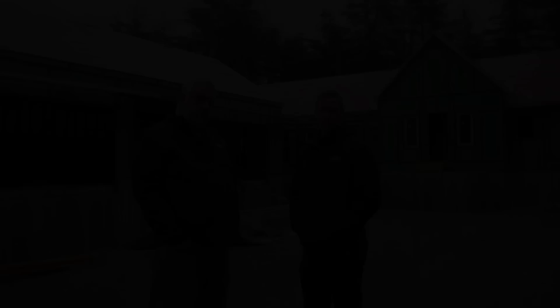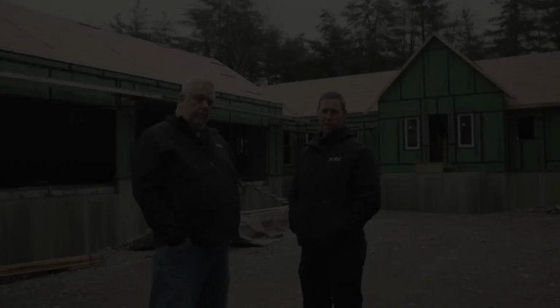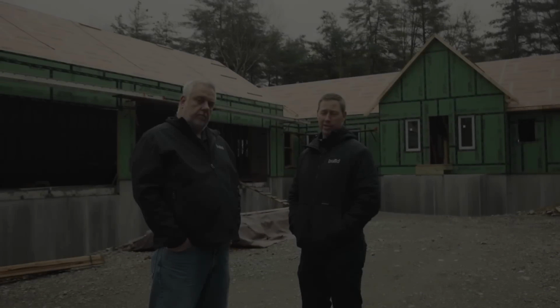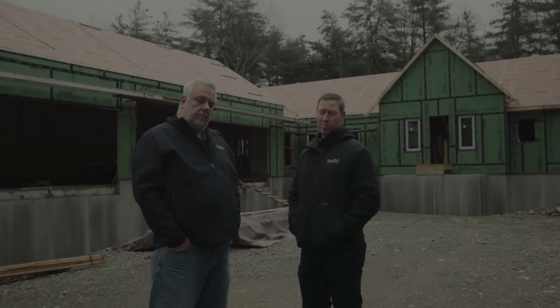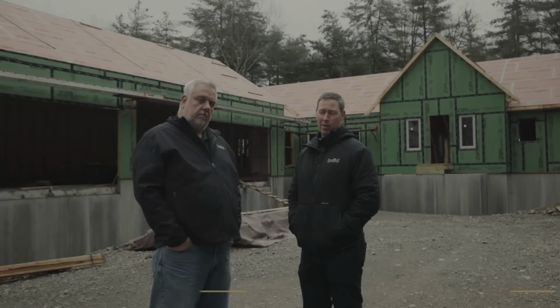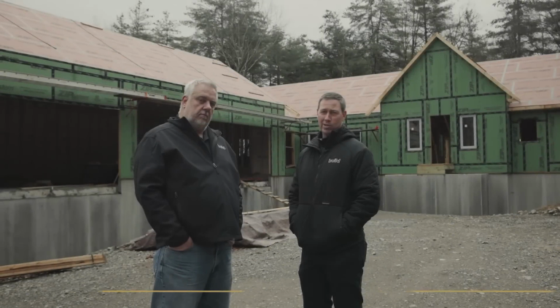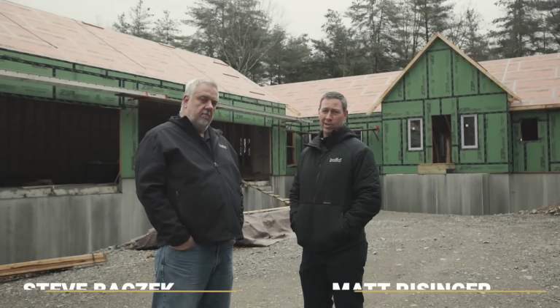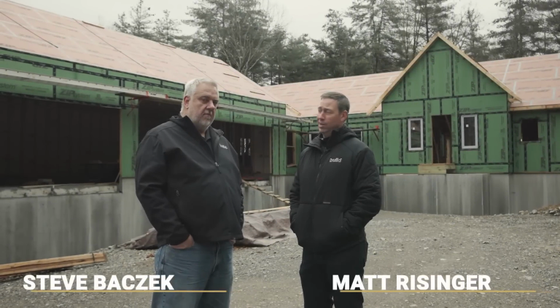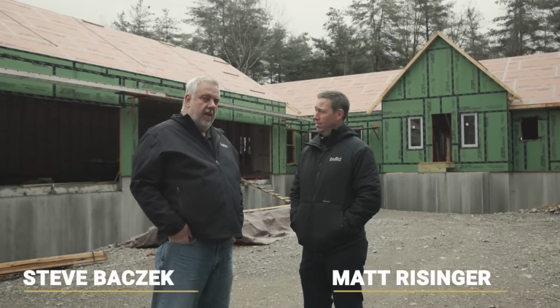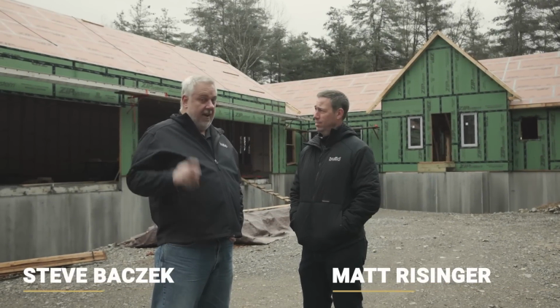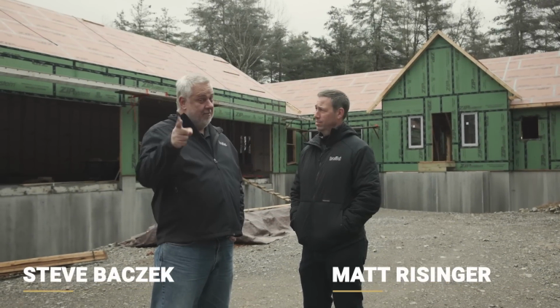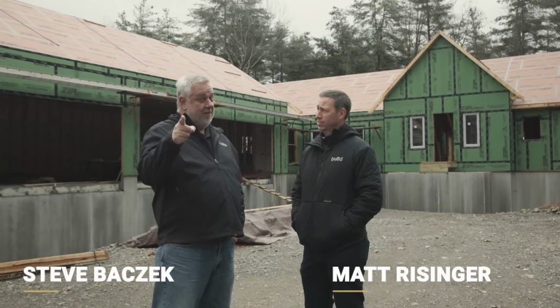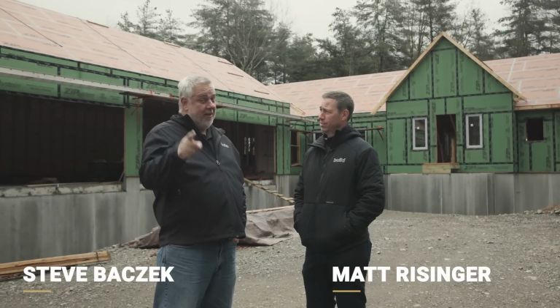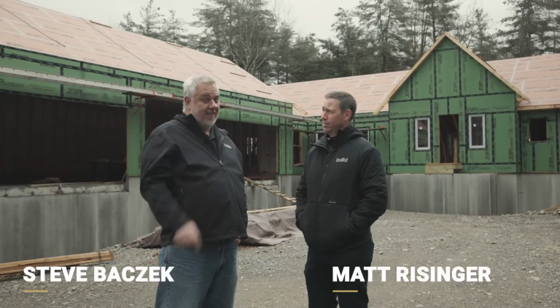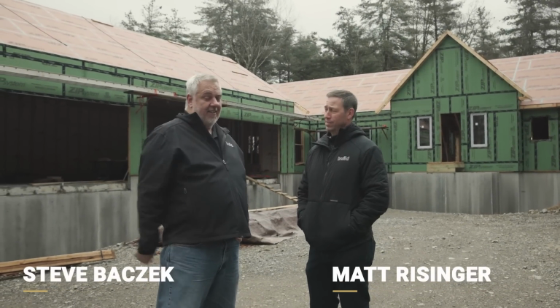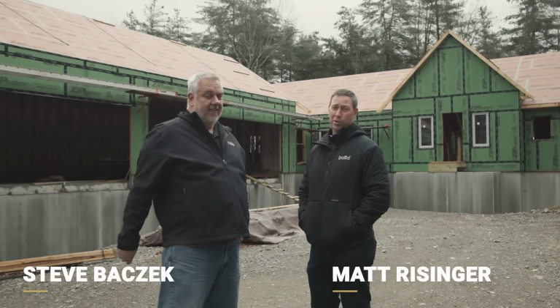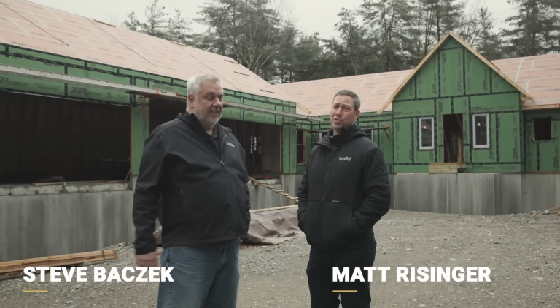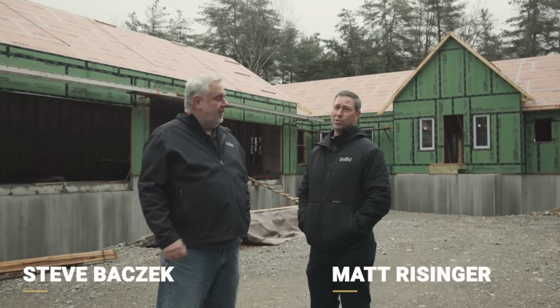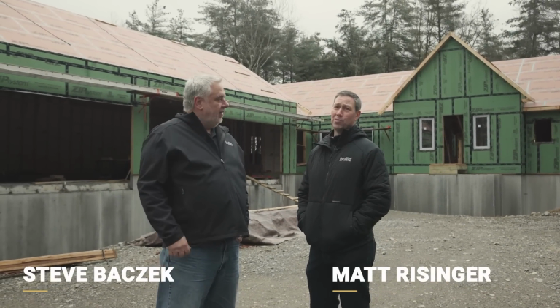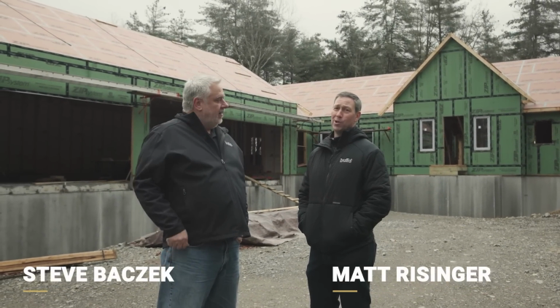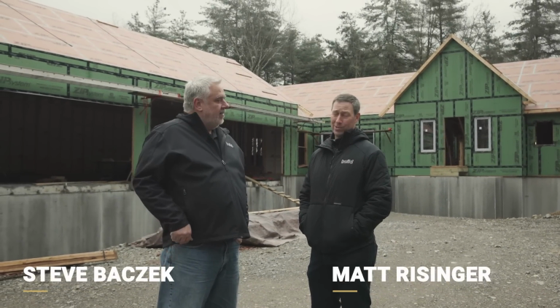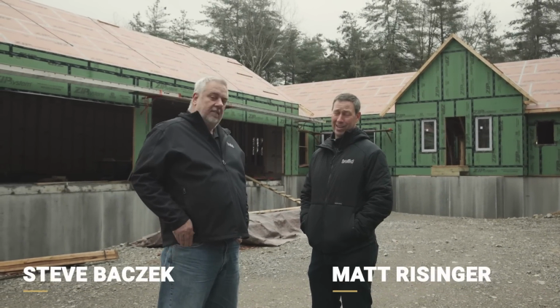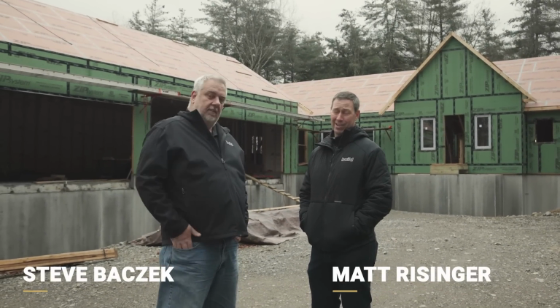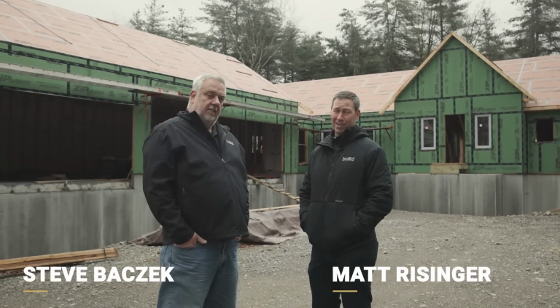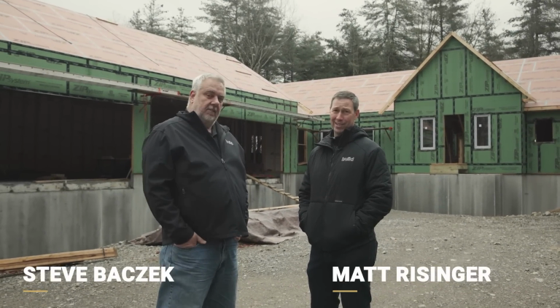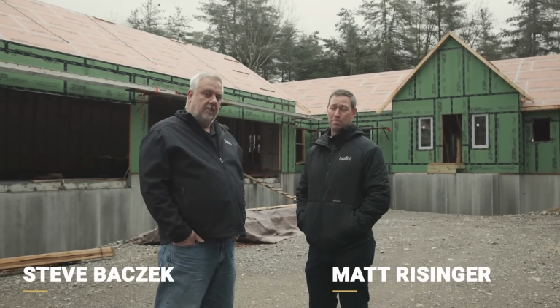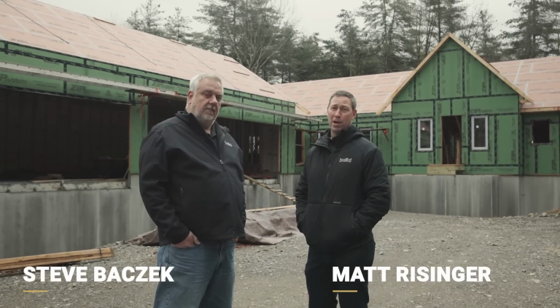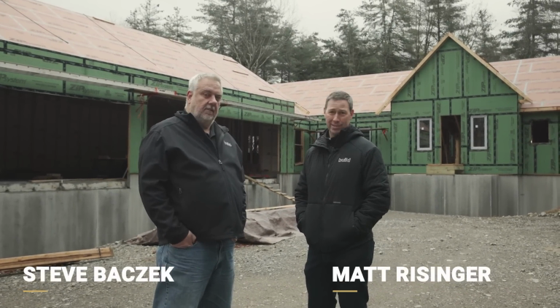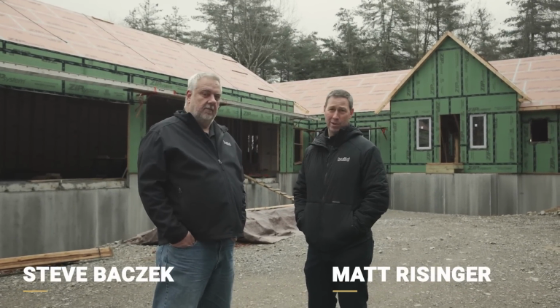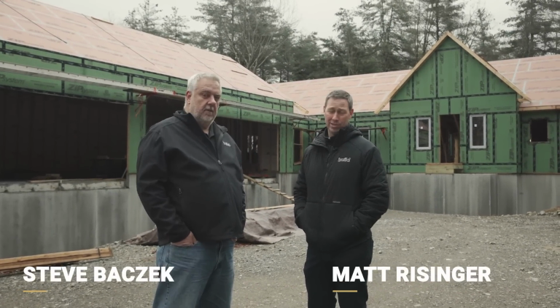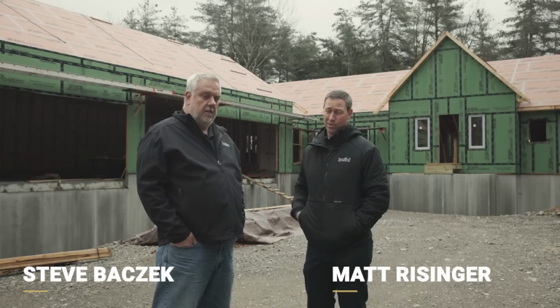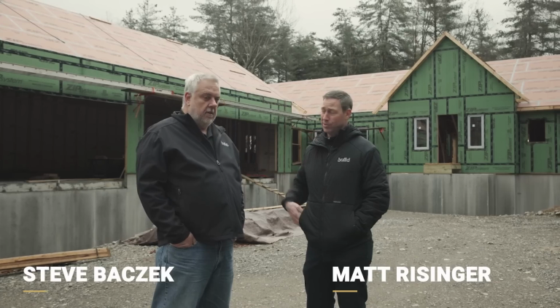What's up guys? I'm Matt Reisinger. And I'm Steve Basic. The Build Show is on the road today. We're outside of Boston, Massachusetts.